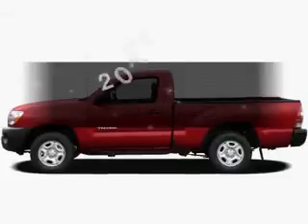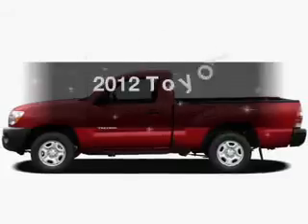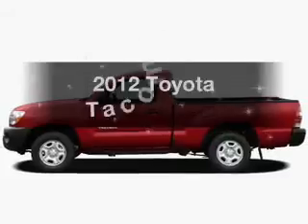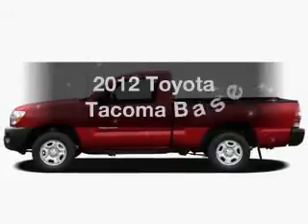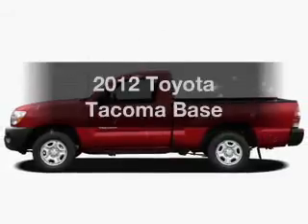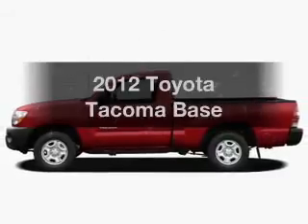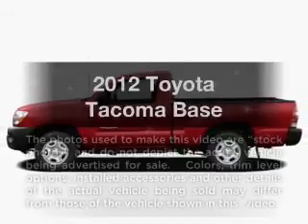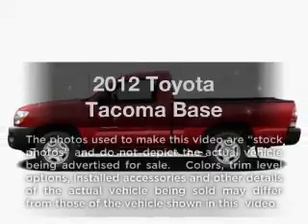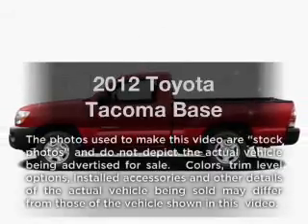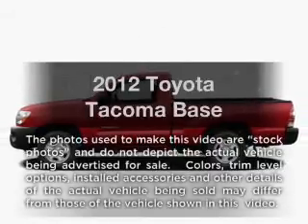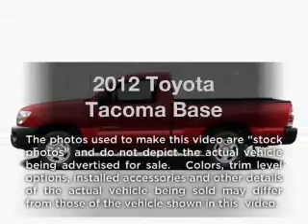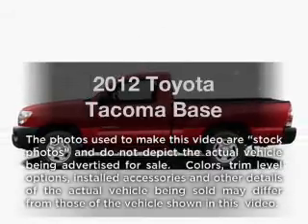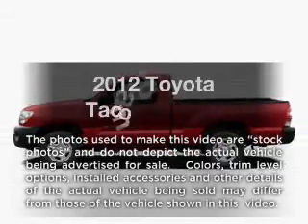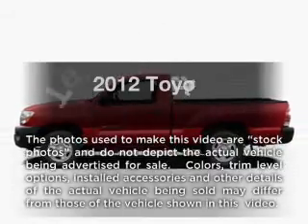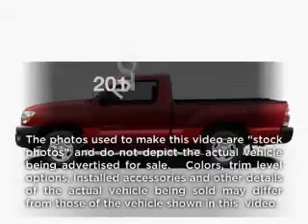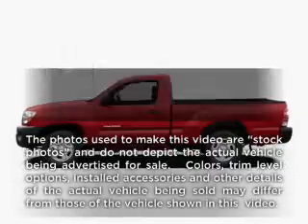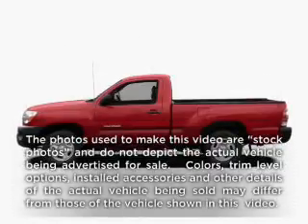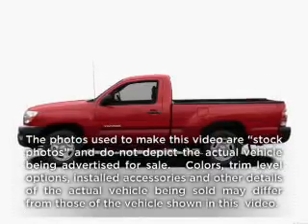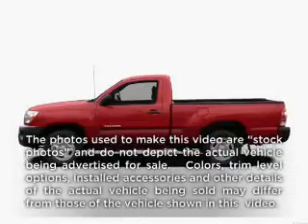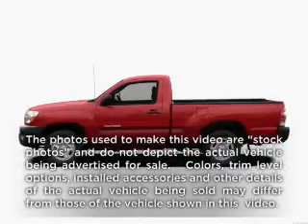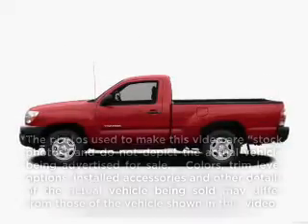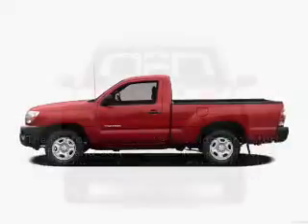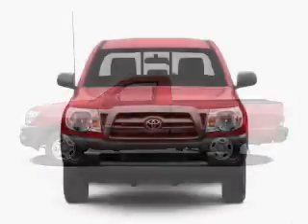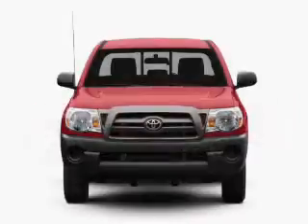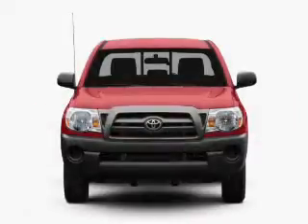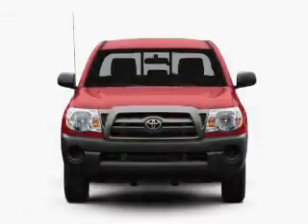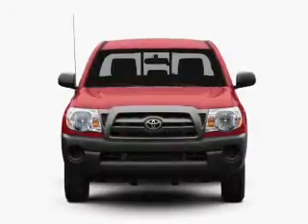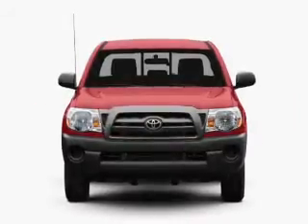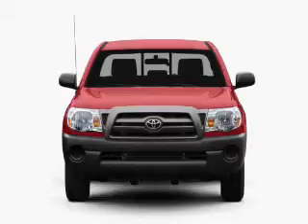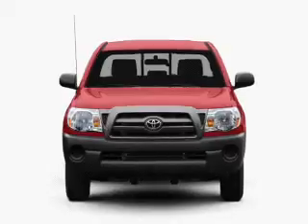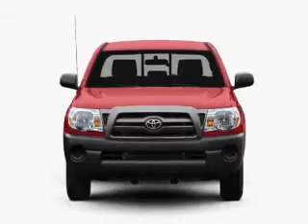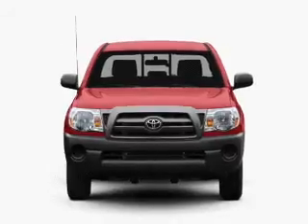Introducing the 2012 Toyota Tacoma. If you're looking for a first-rate auto, this one could be yours today.